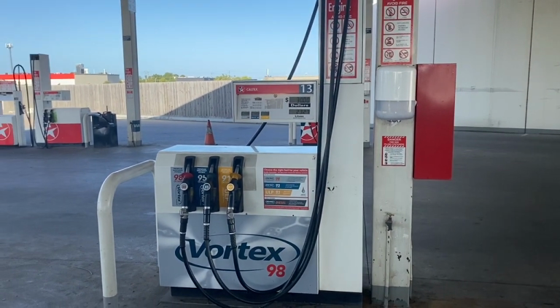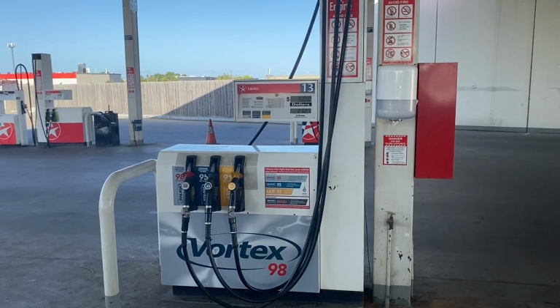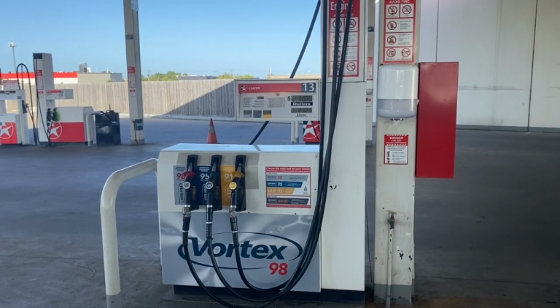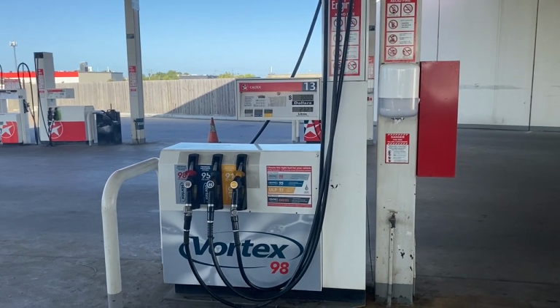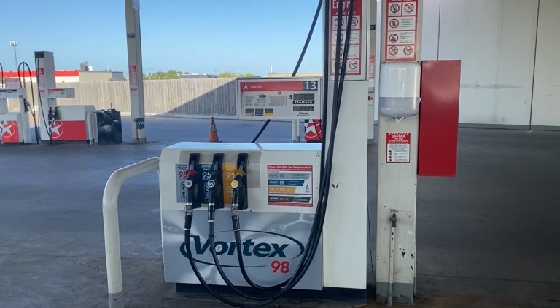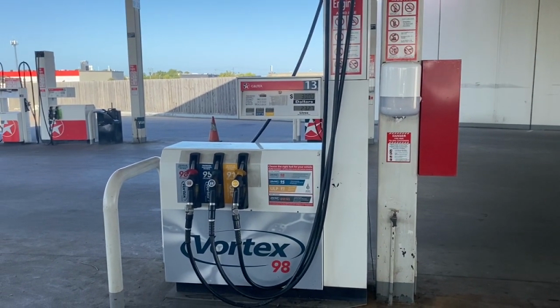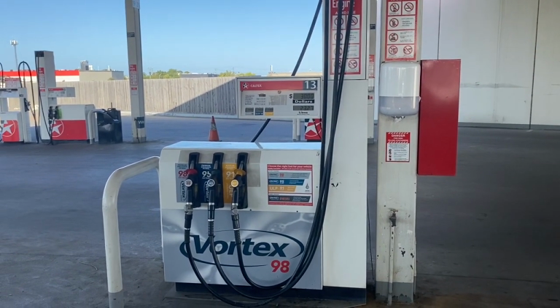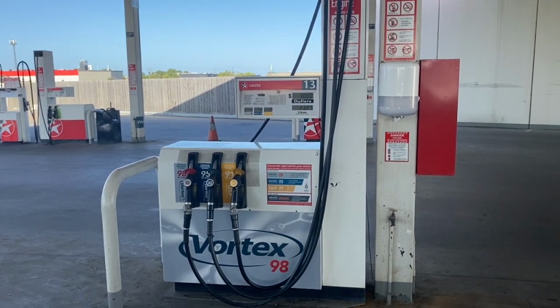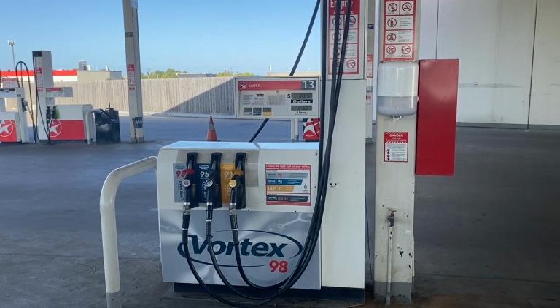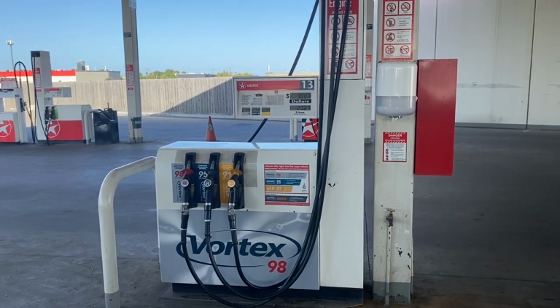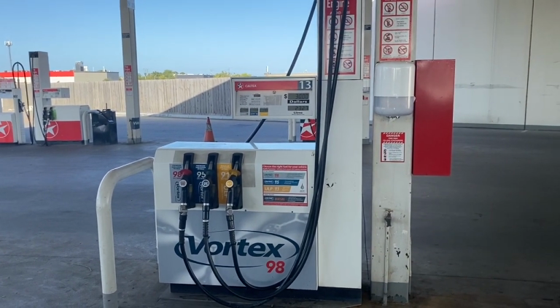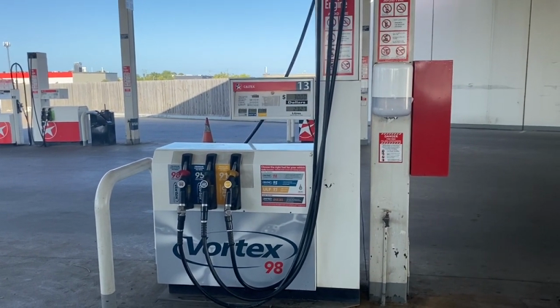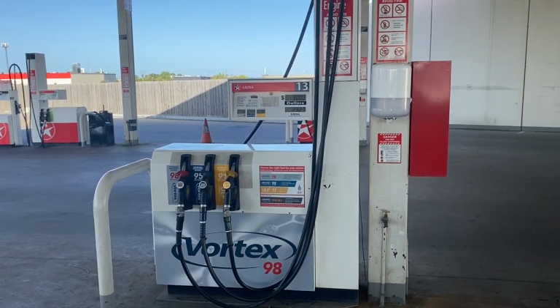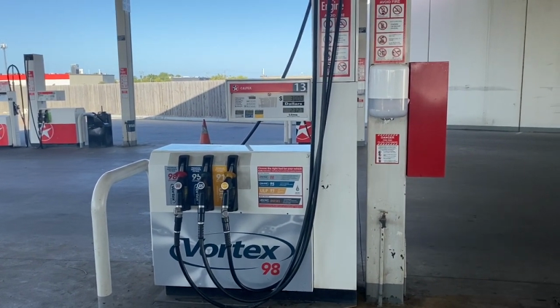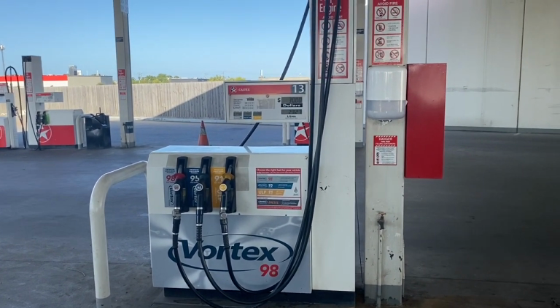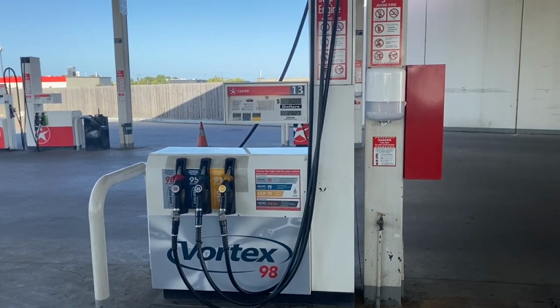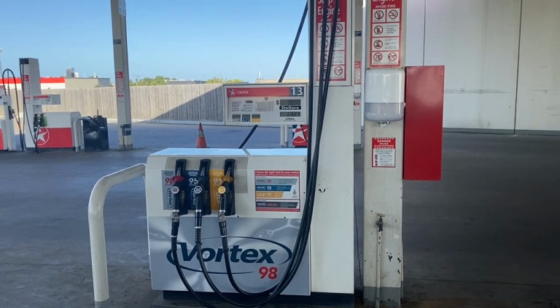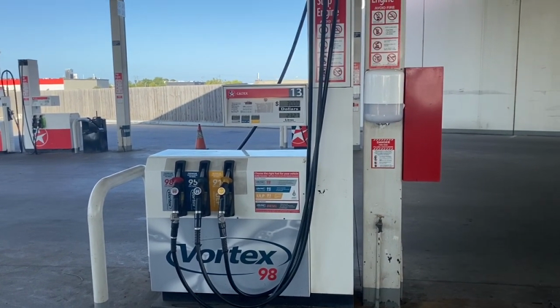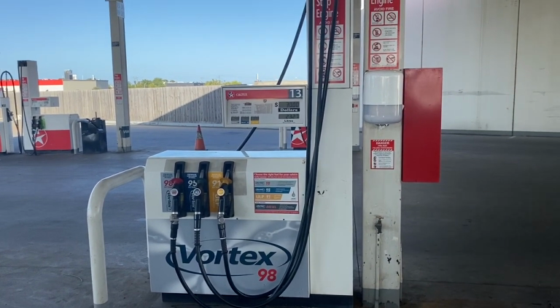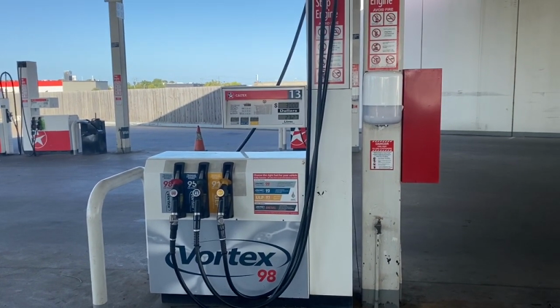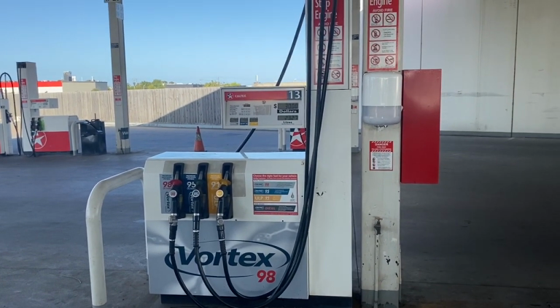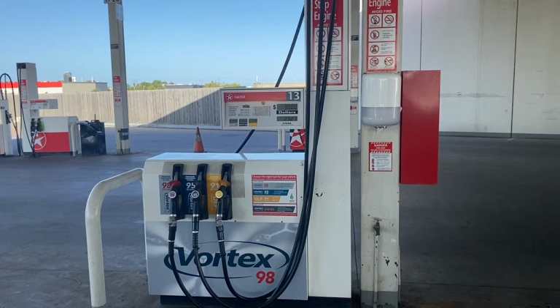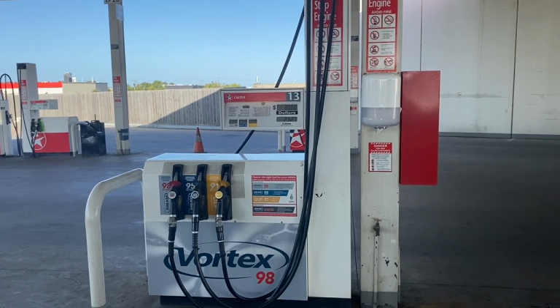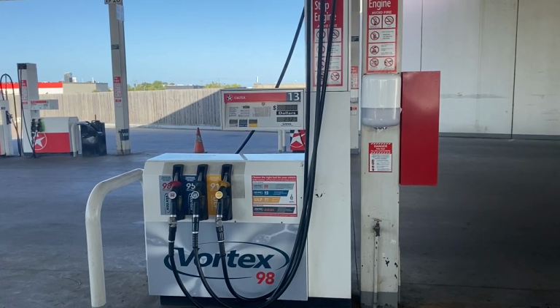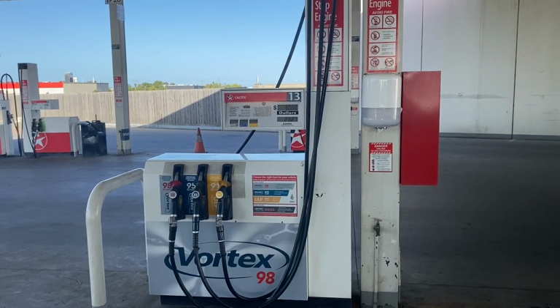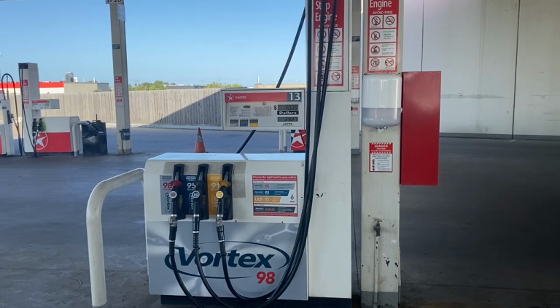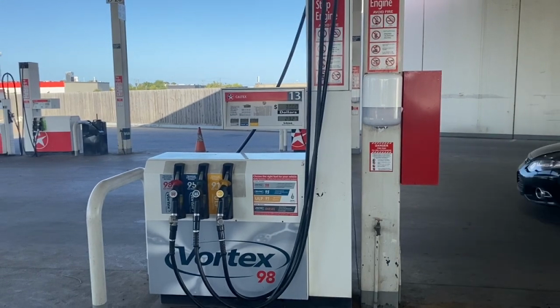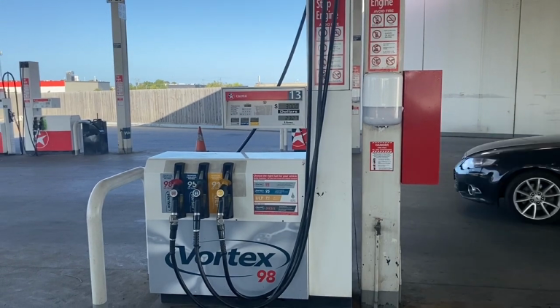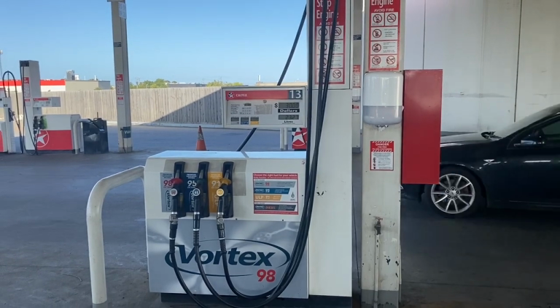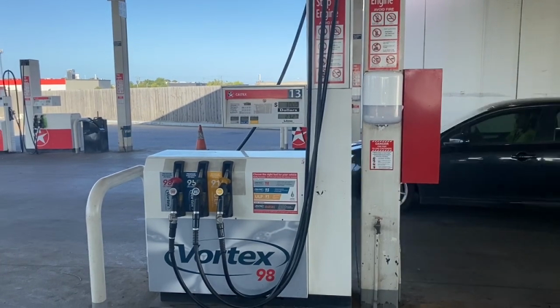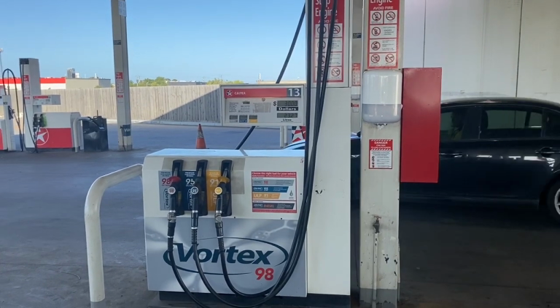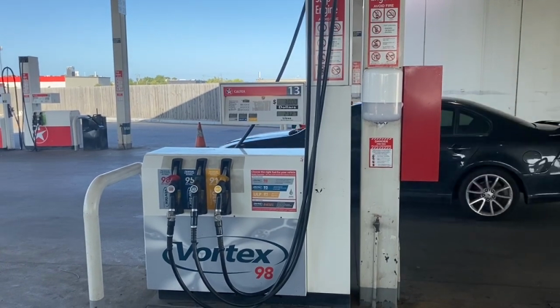There are 3 types of petrol: diesel, gas, etc. There are a few people who use it here.